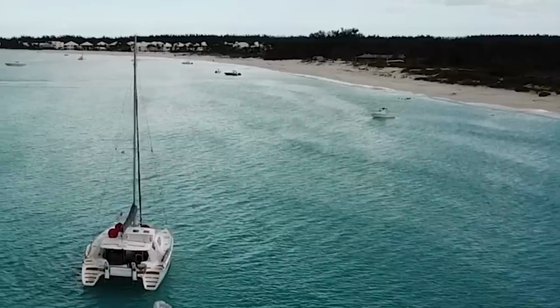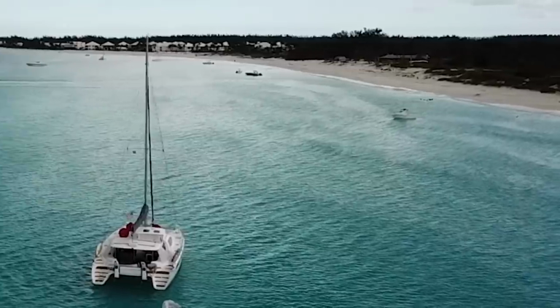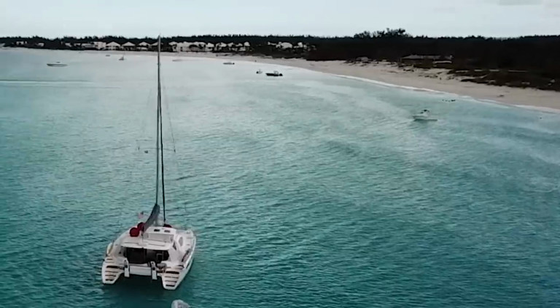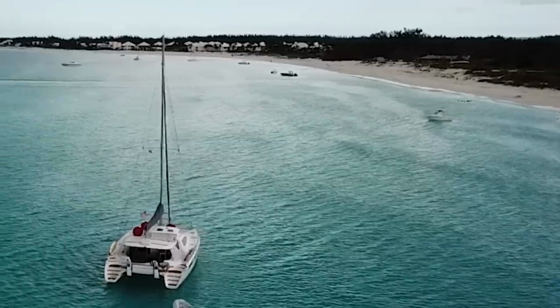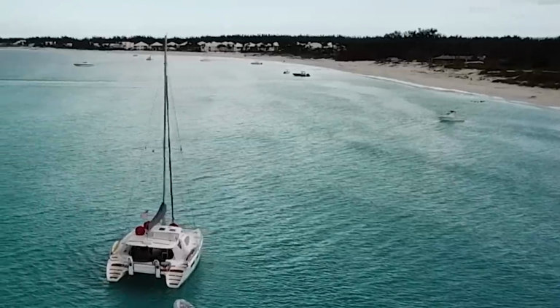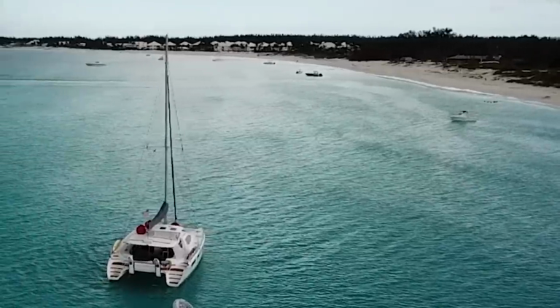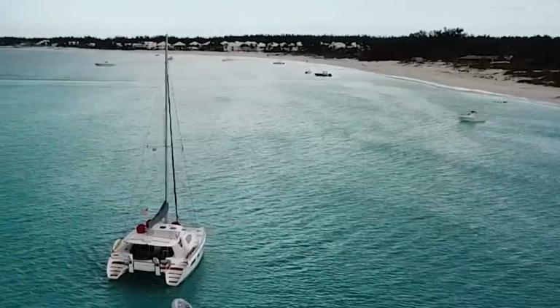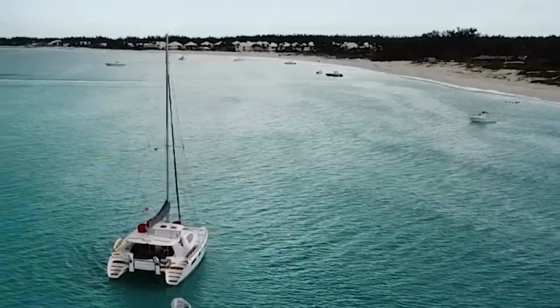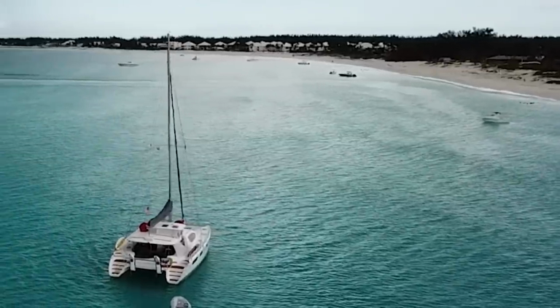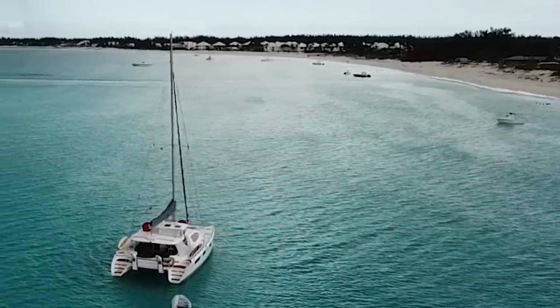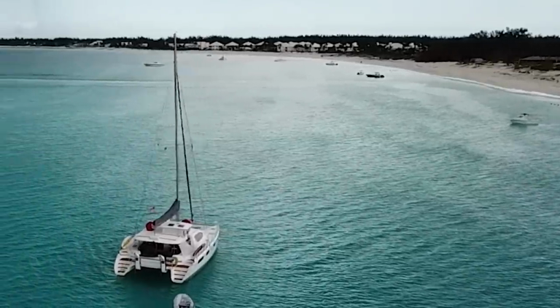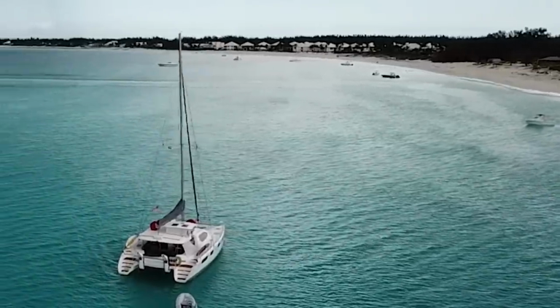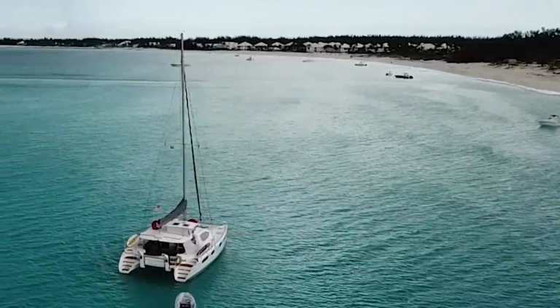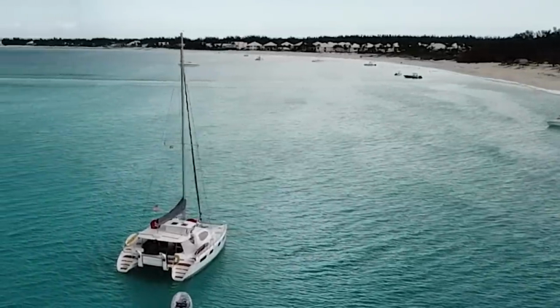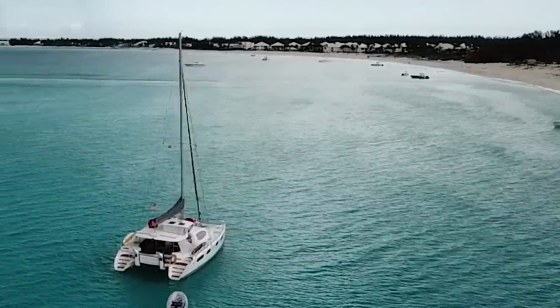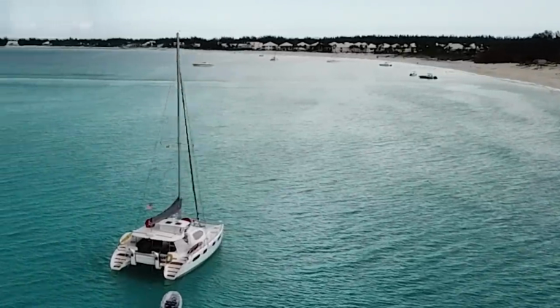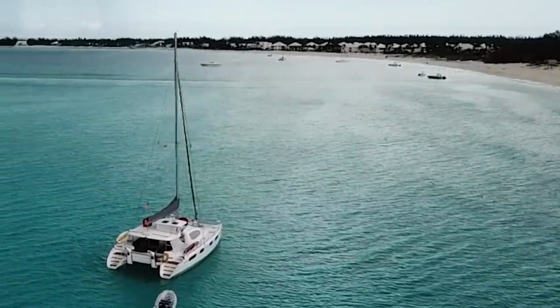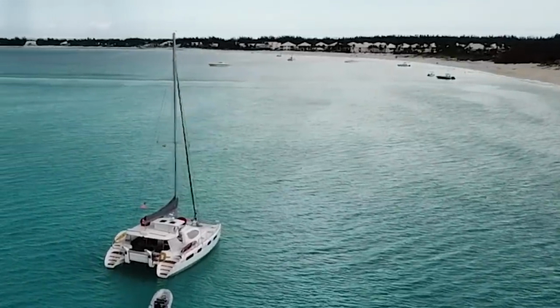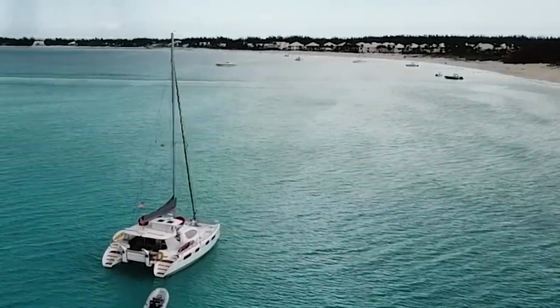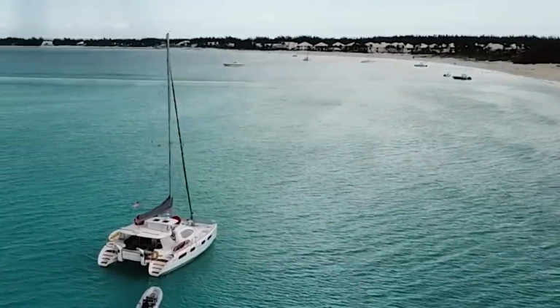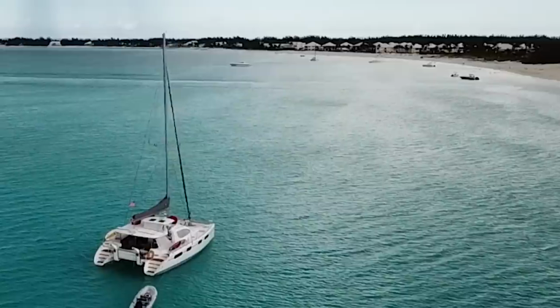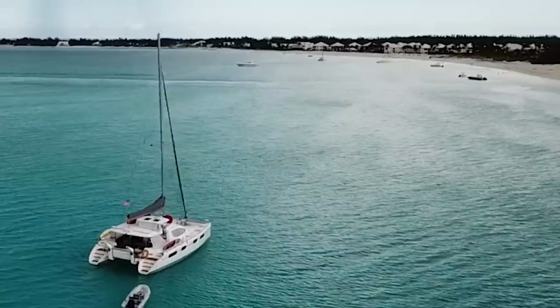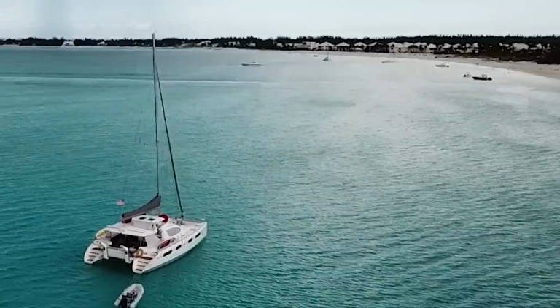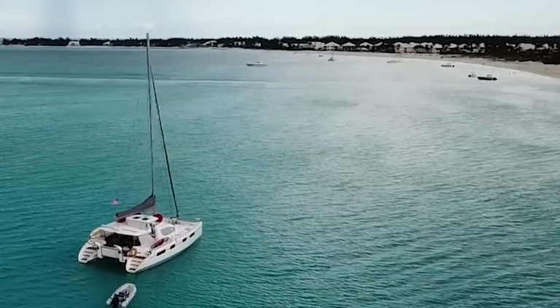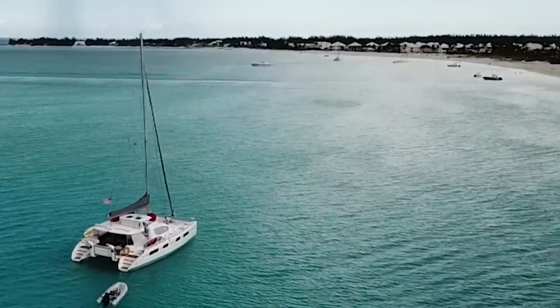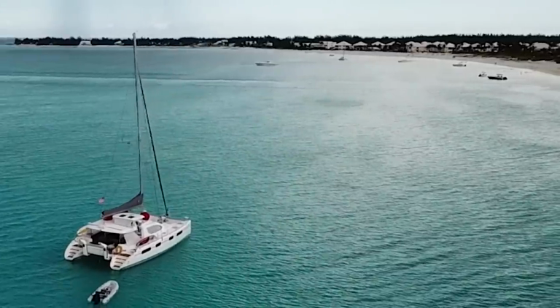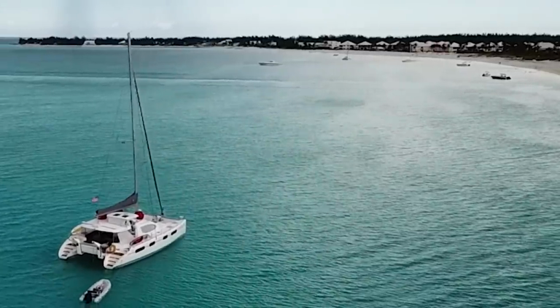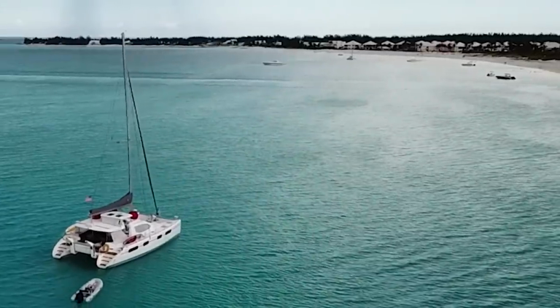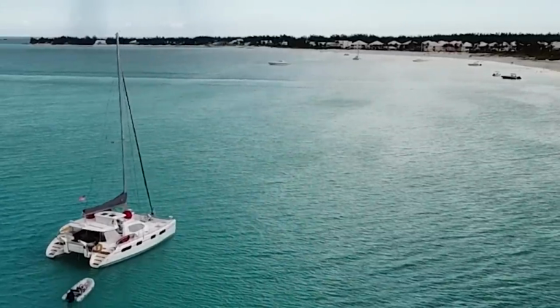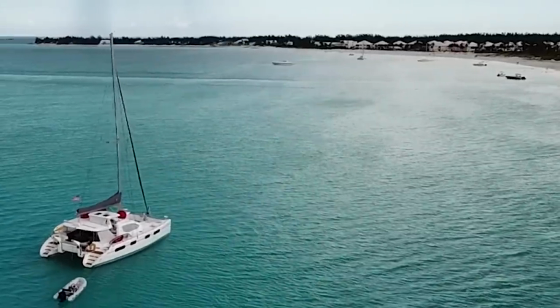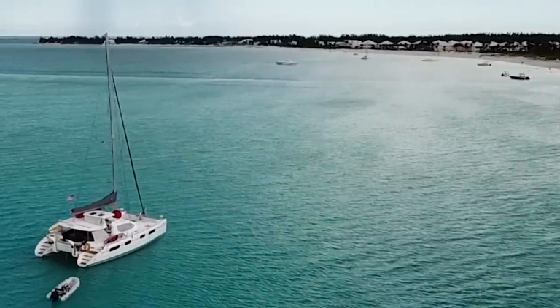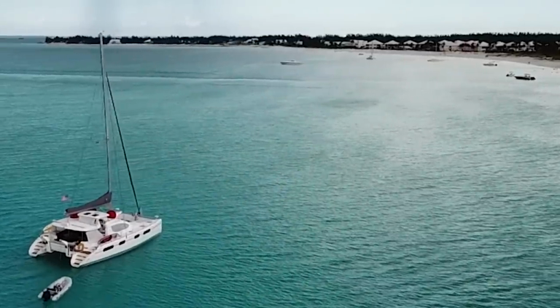The video footage you're about to see is a reconnaissance photo flight that we took on September 4th, 2019.